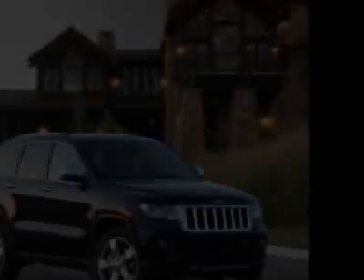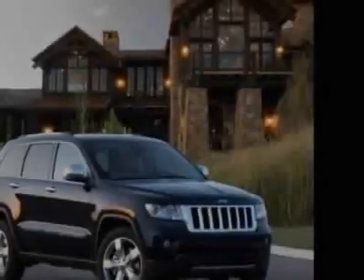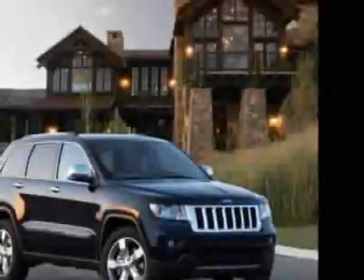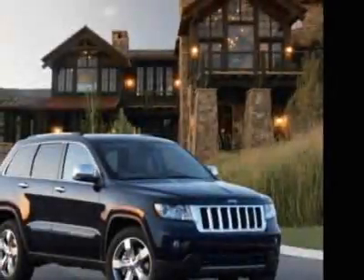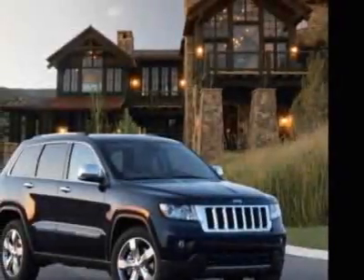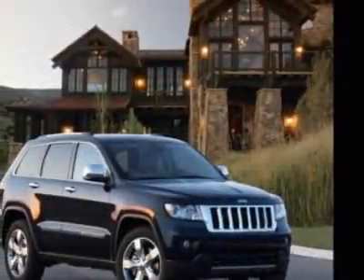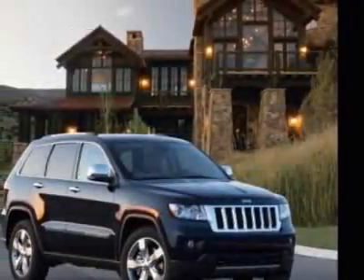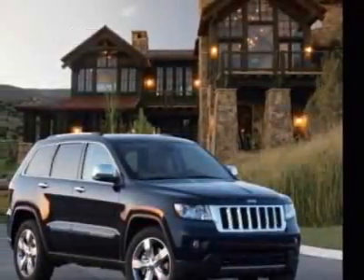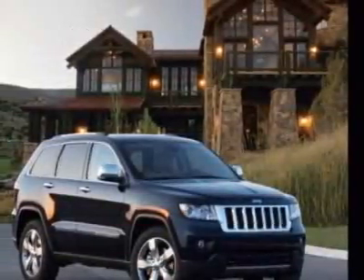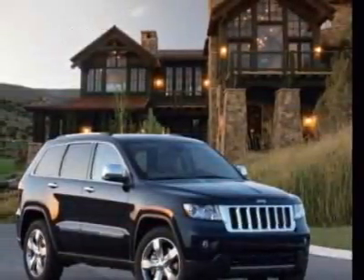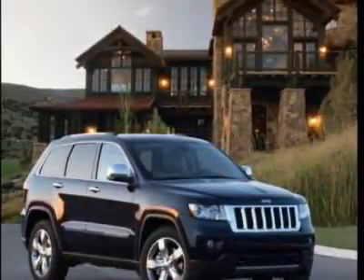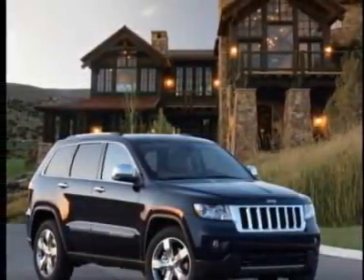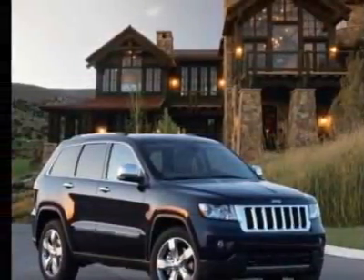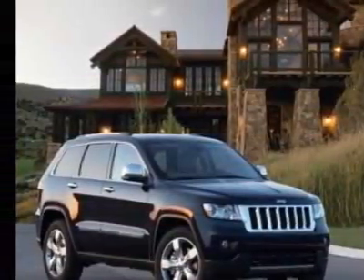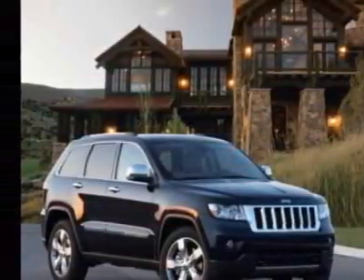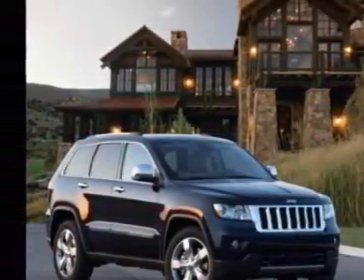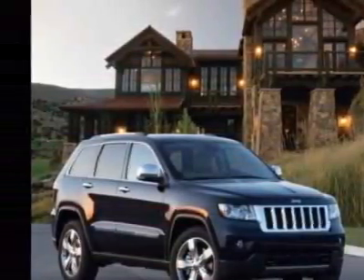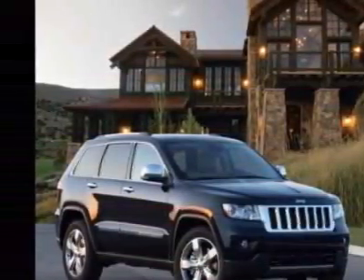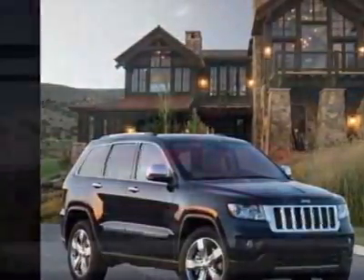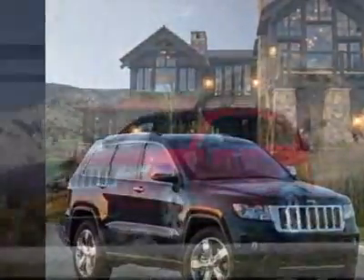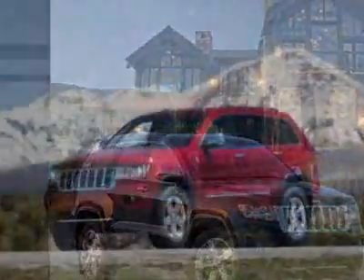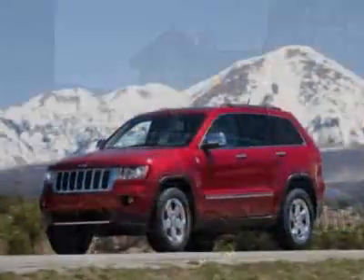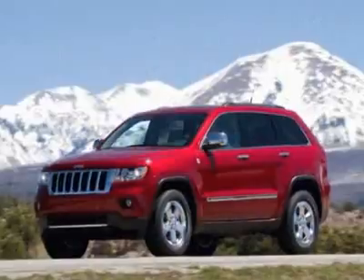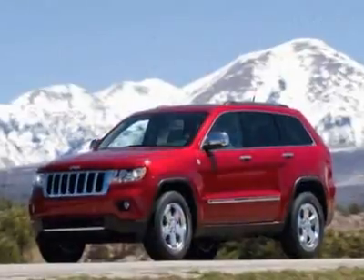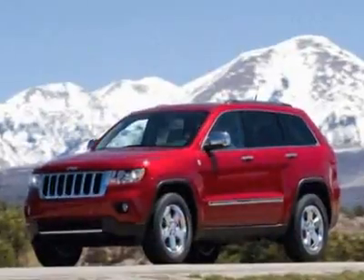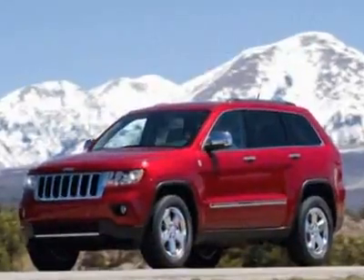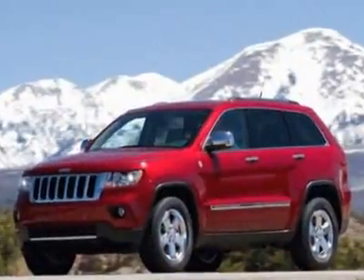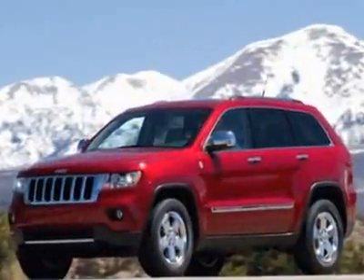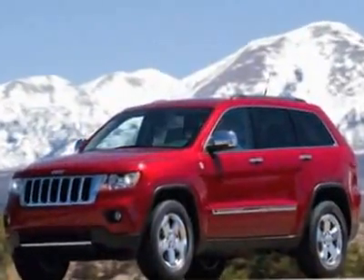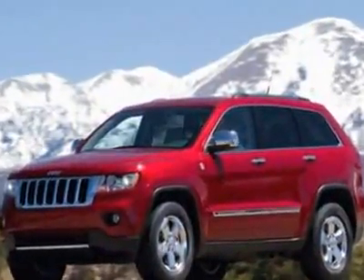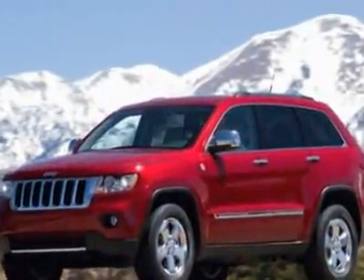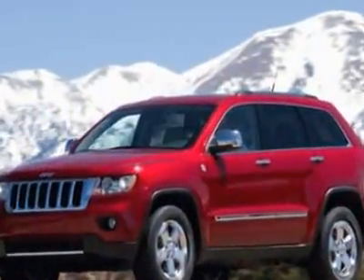Take a look at this new 2011 Jeep Grand Cherokee. For your protection, this vehicle has a full factory warranty.